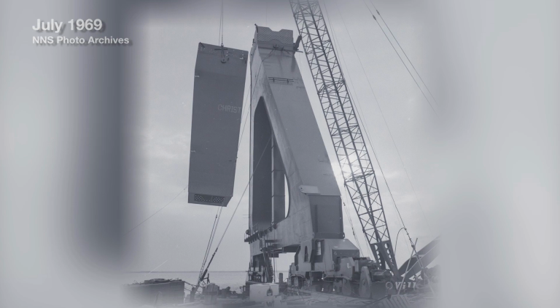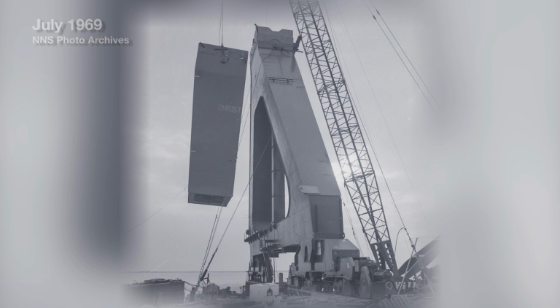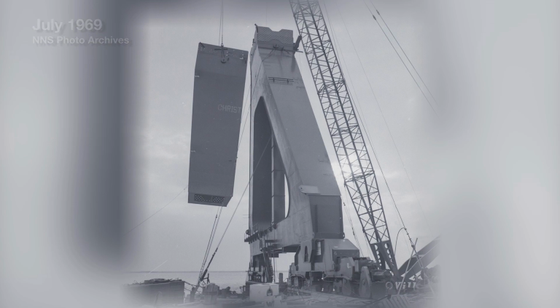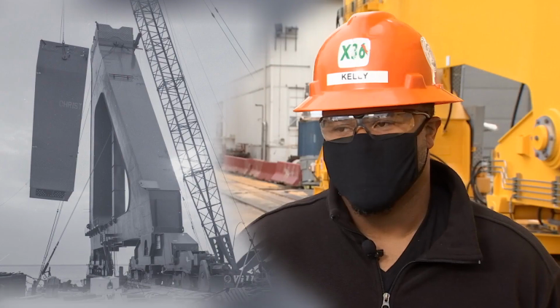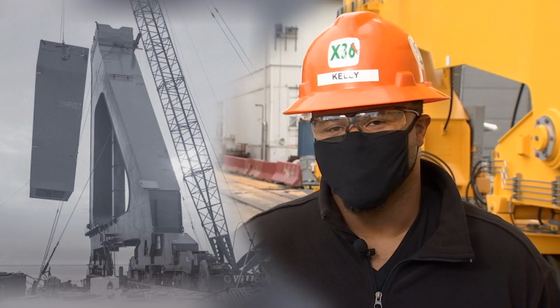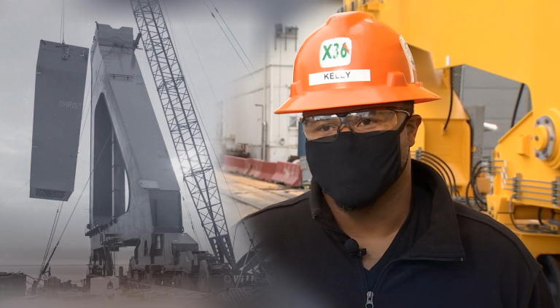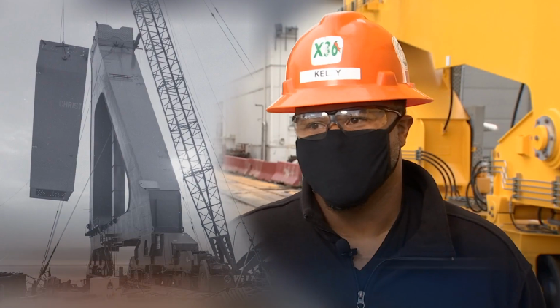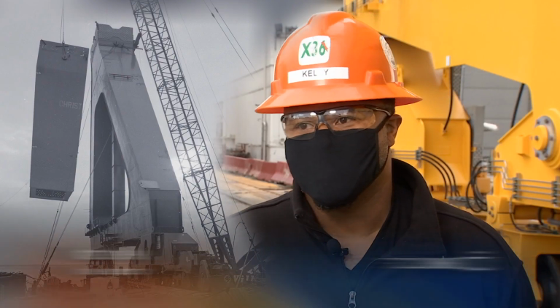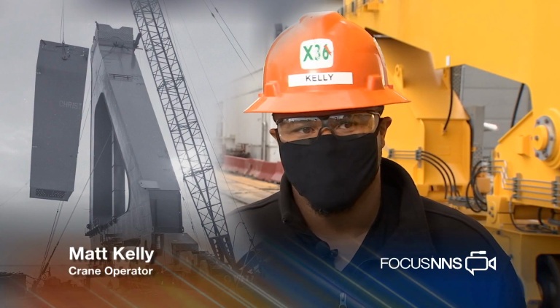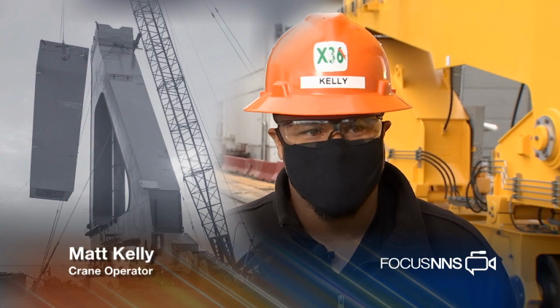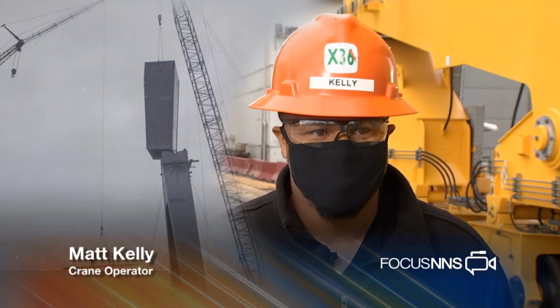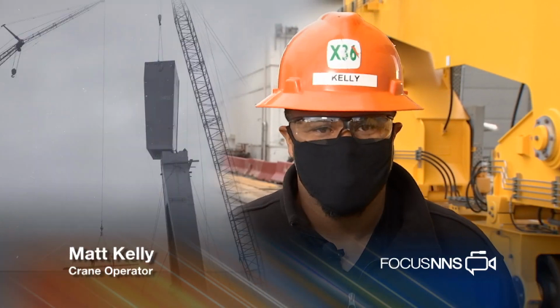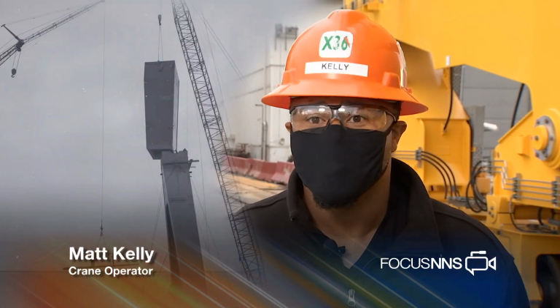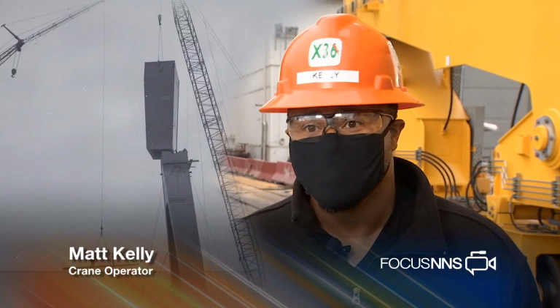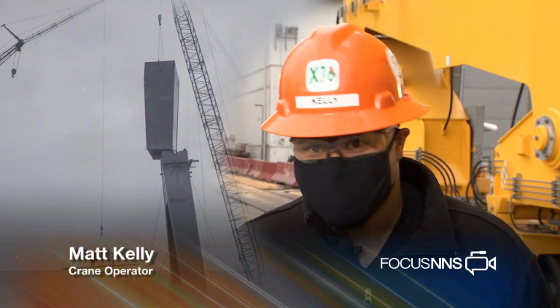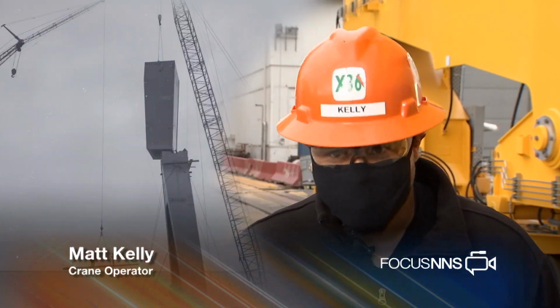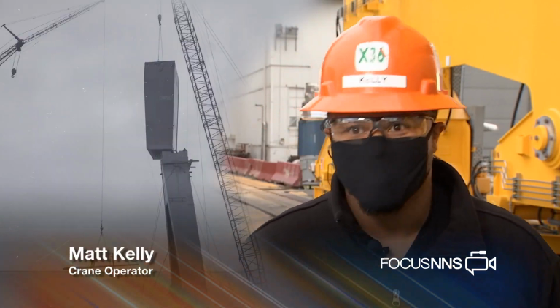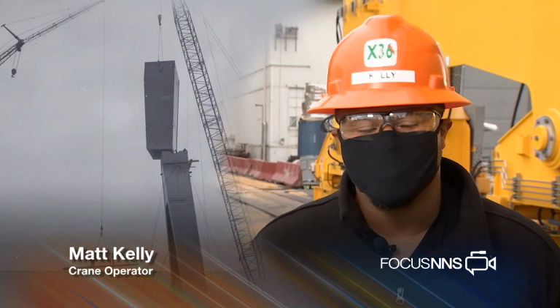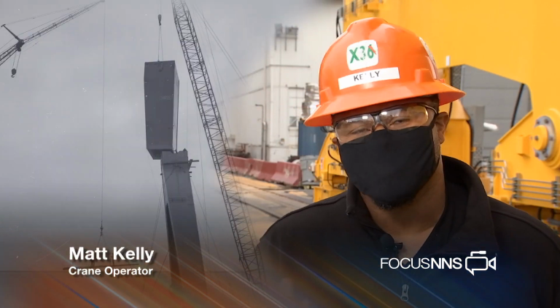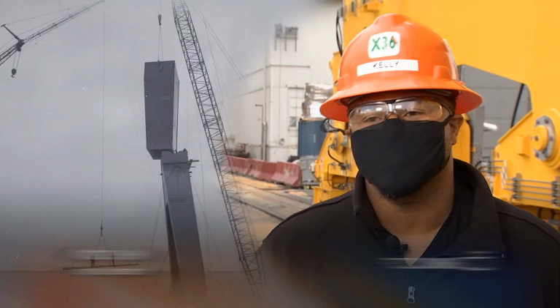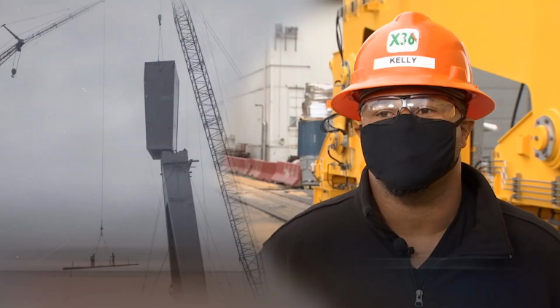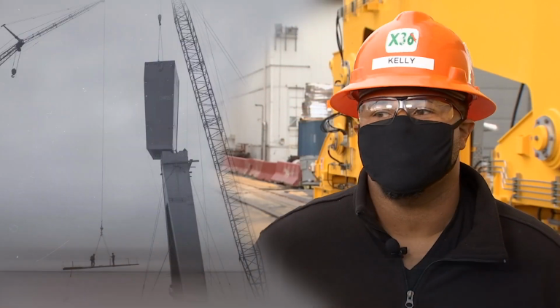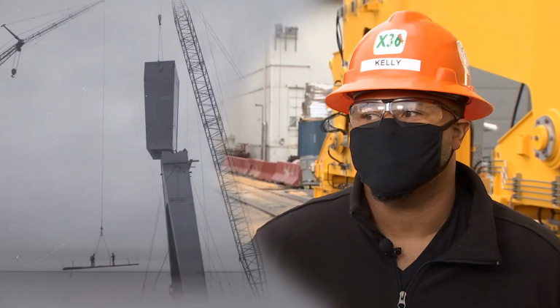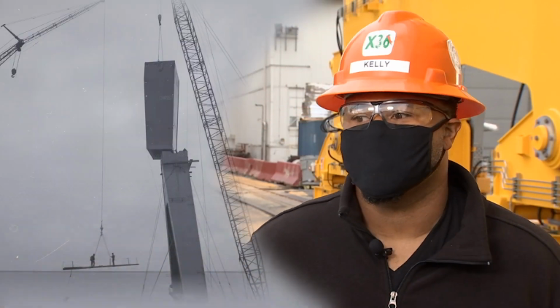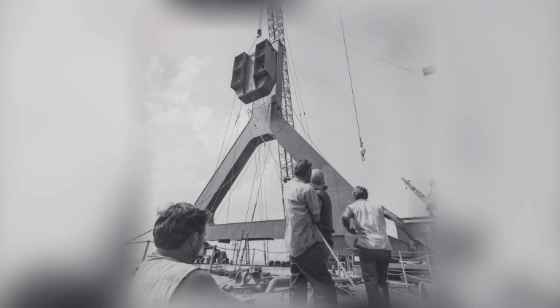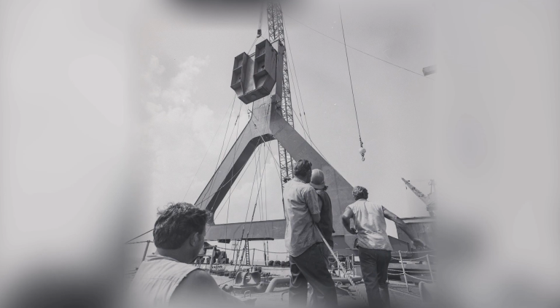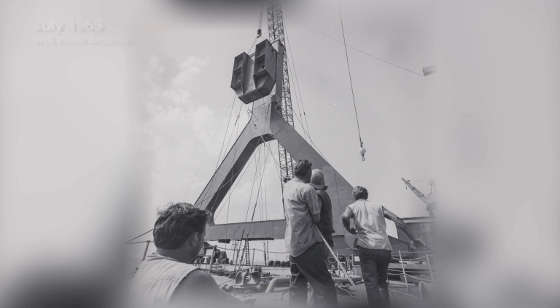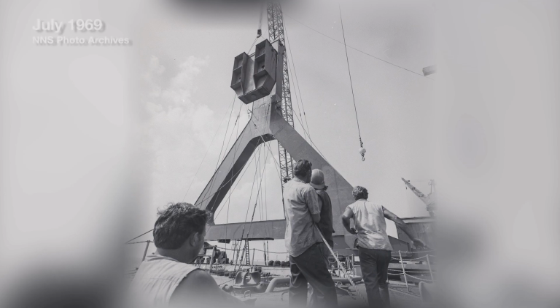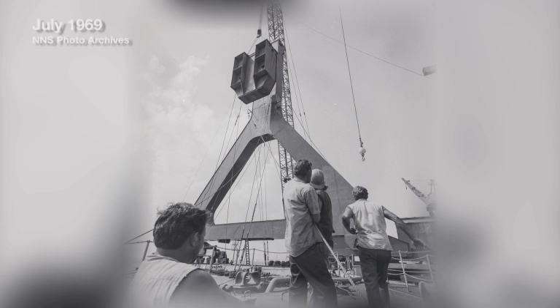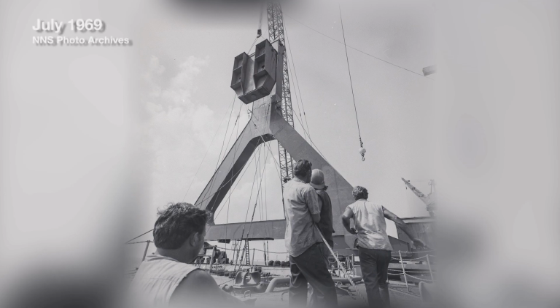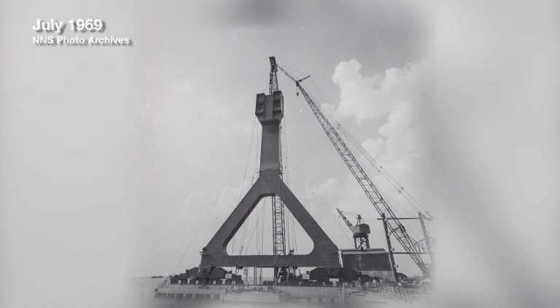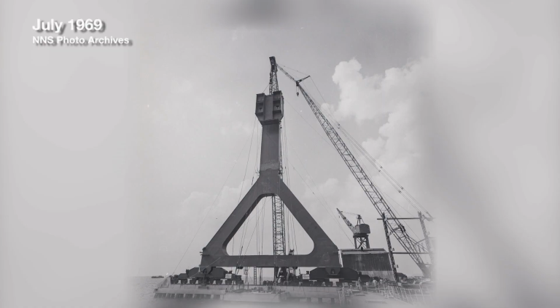It's — I don't want to say the backbone, but one of the backbones to the shipyard. It's a very important crane.